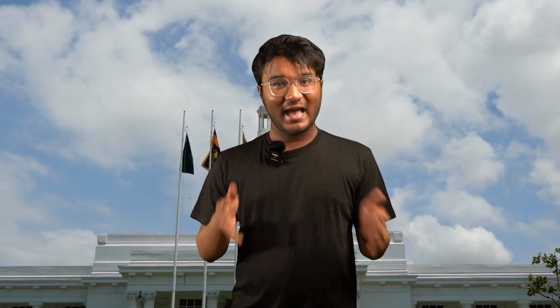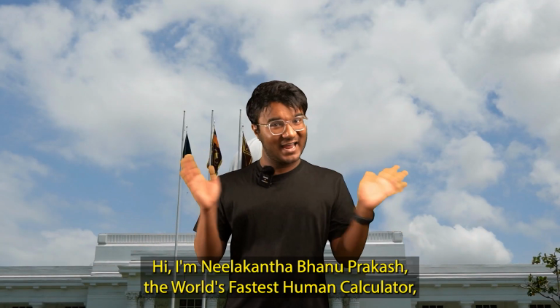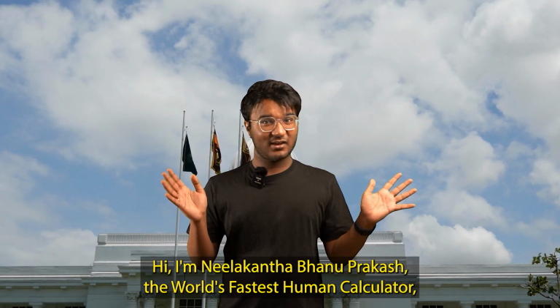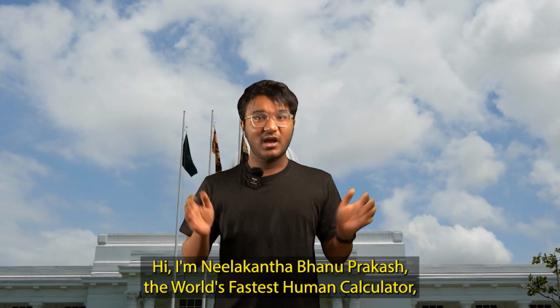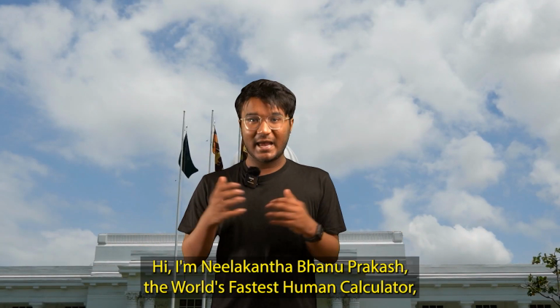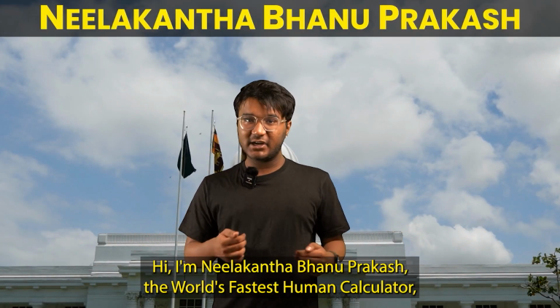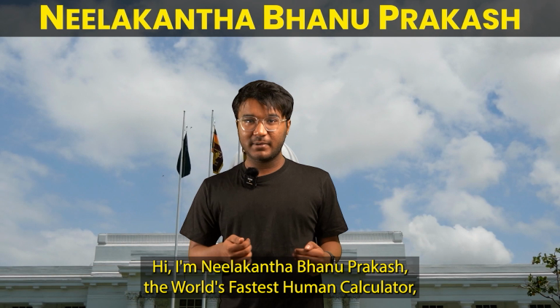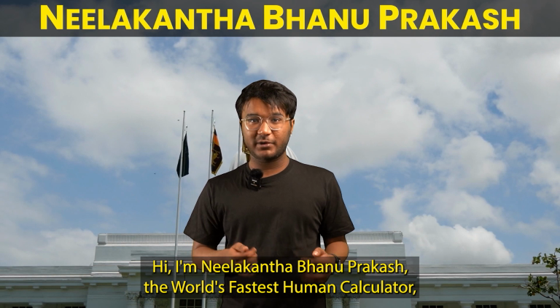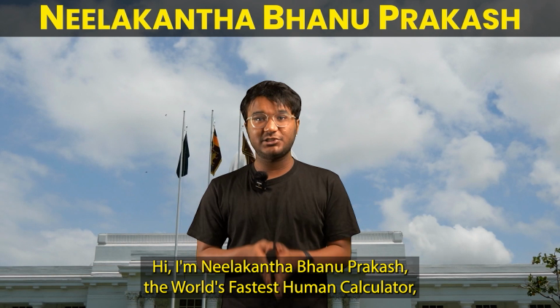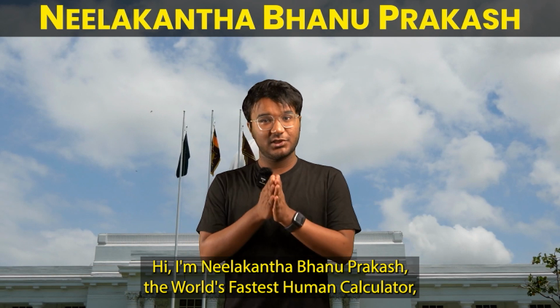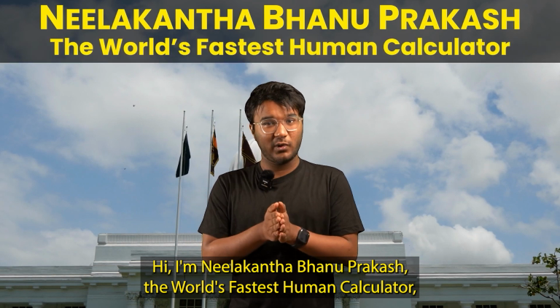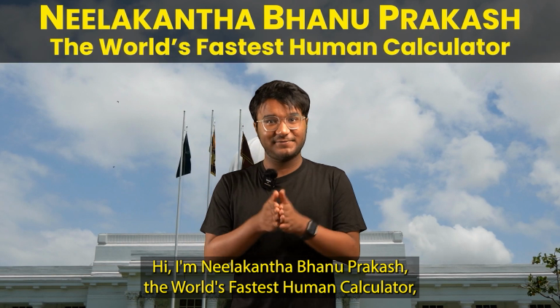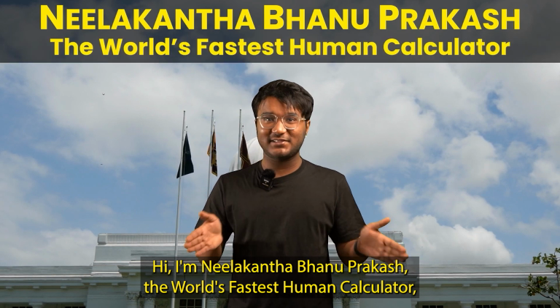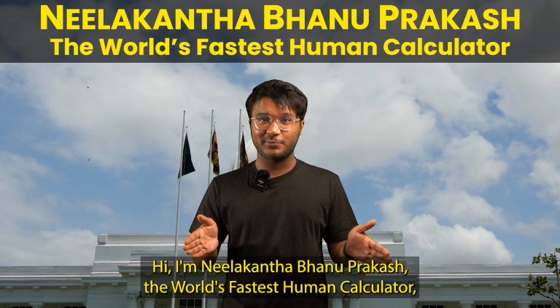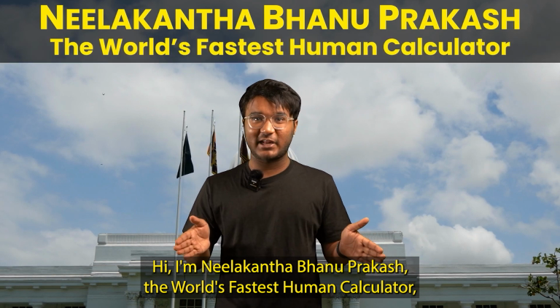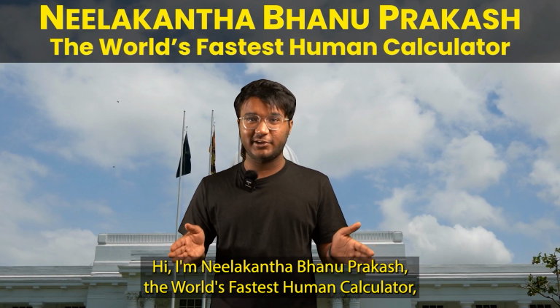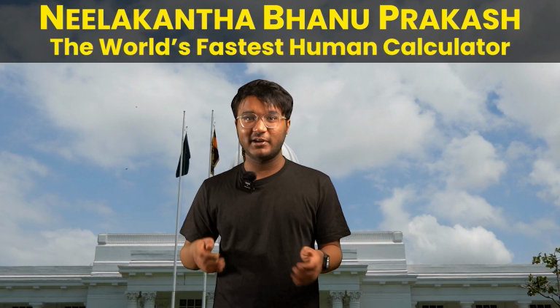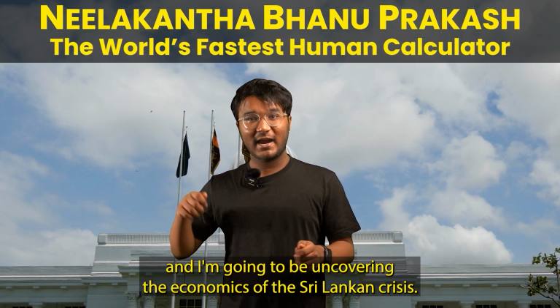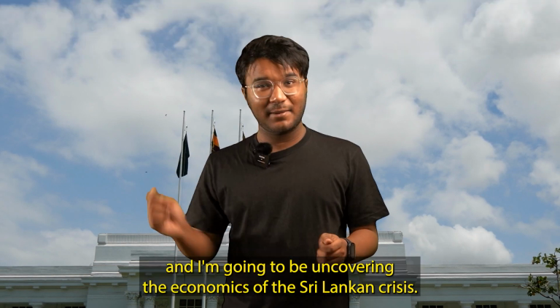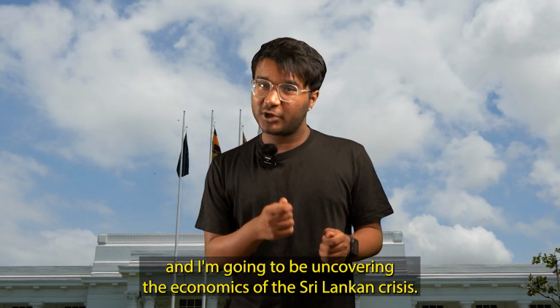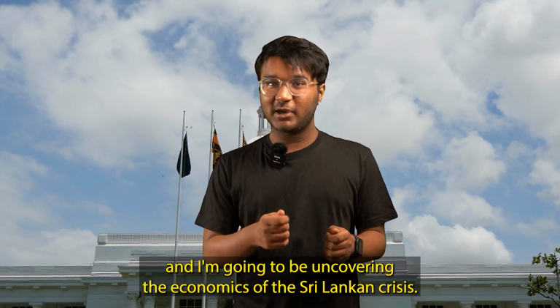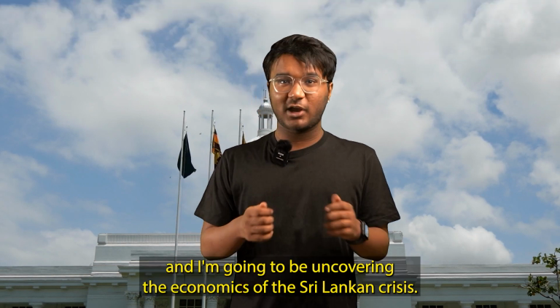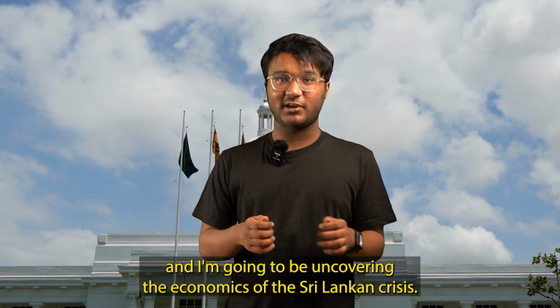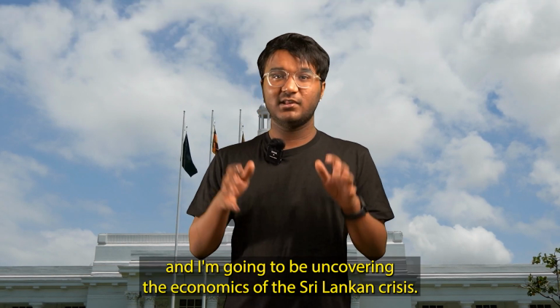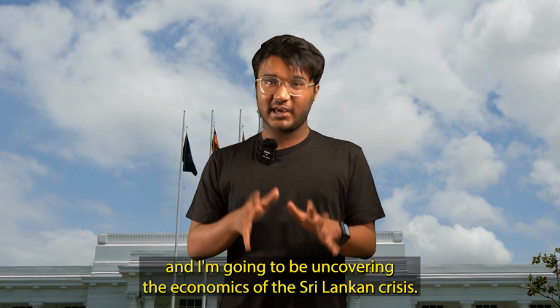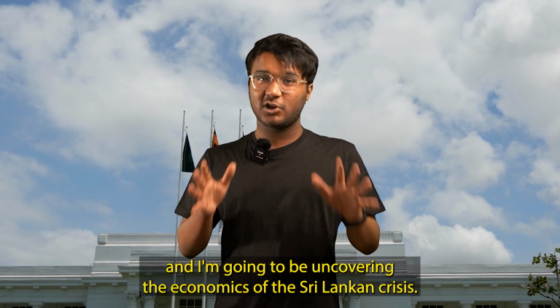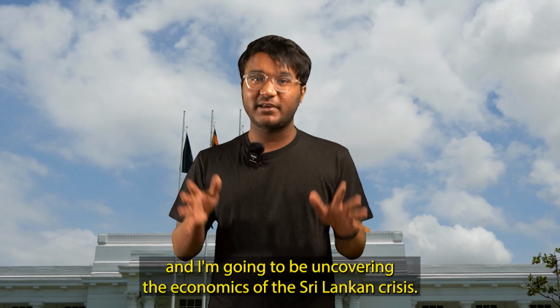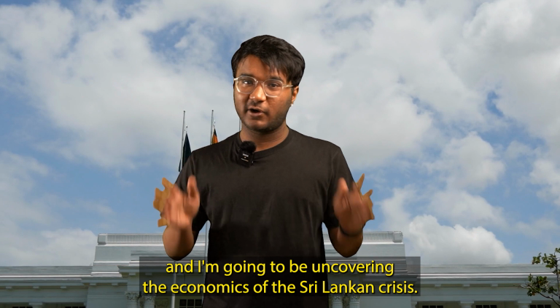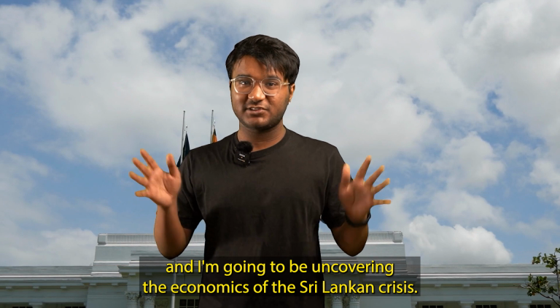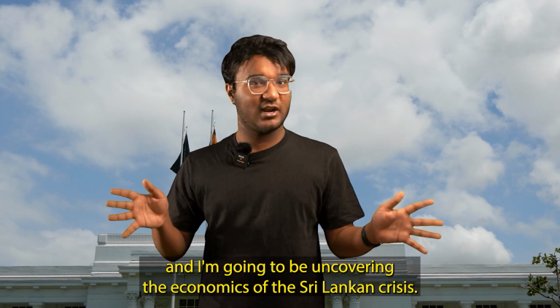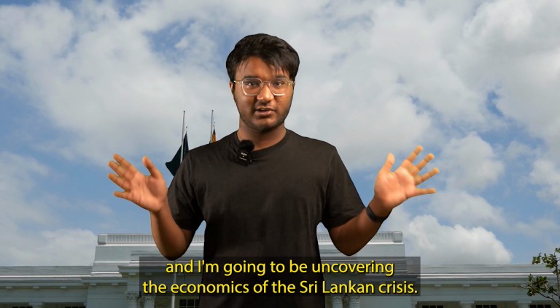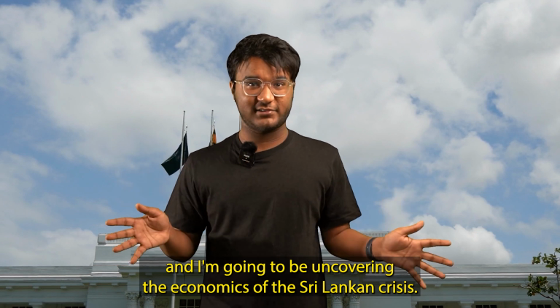Hi, I'm Neelakant Bhannaprakash, the world's fastest human calculator, and I'm going to be uncovering the economics of the Sri Lankan crisis.